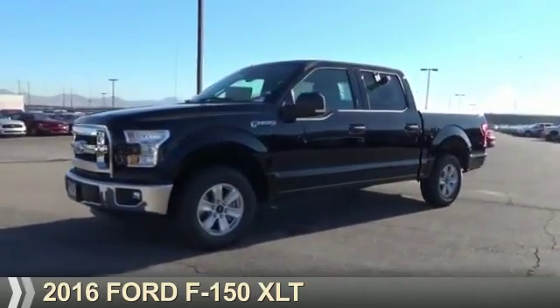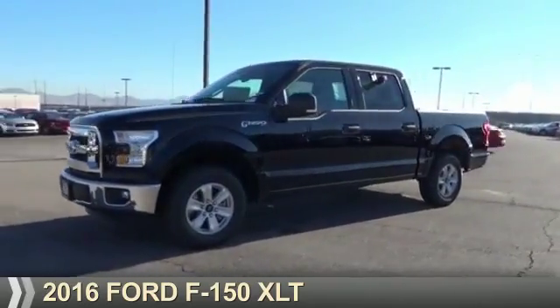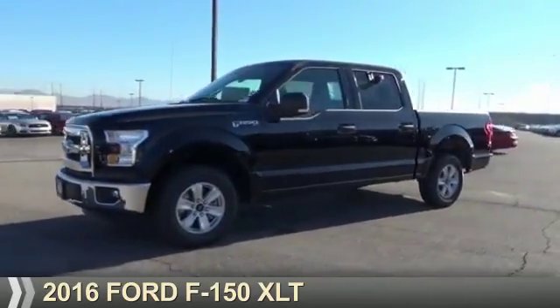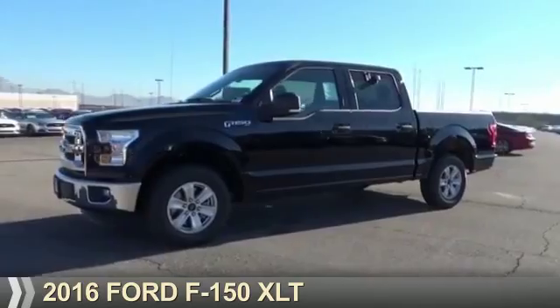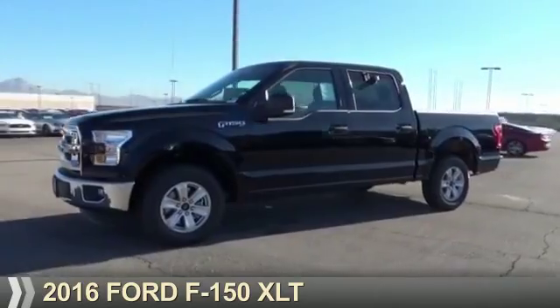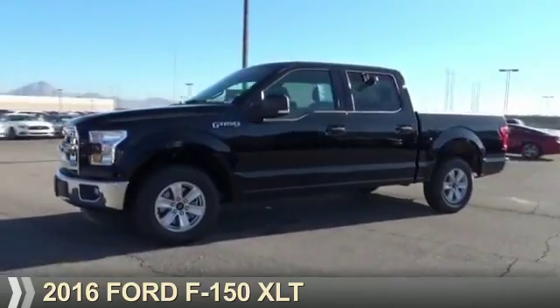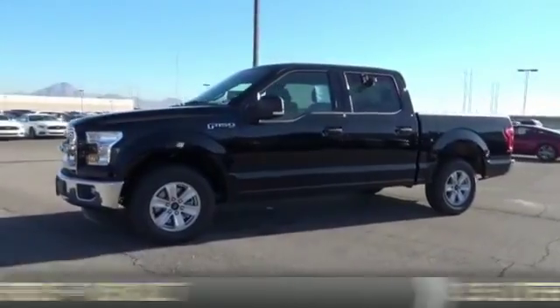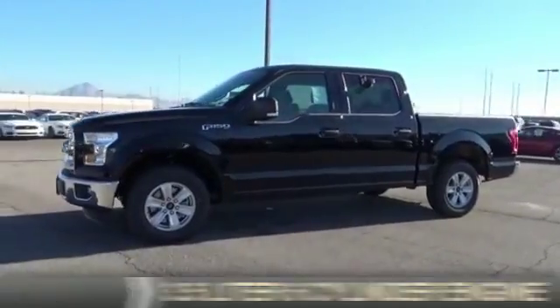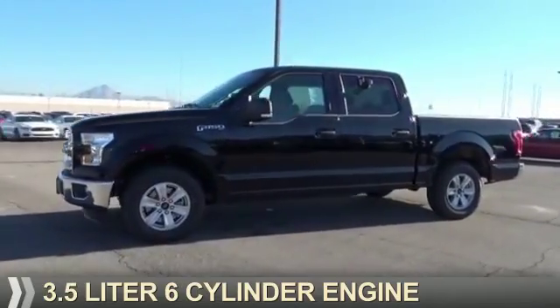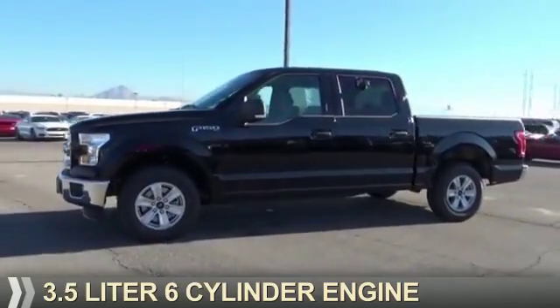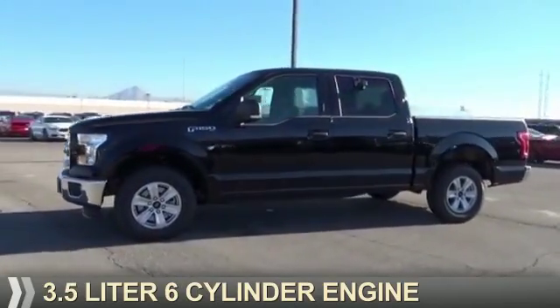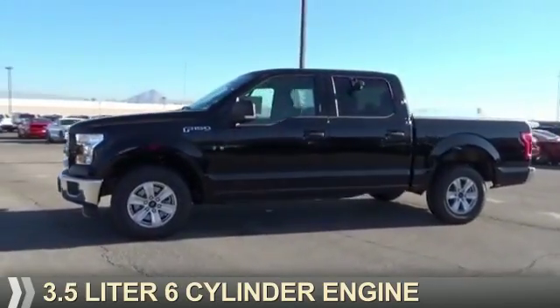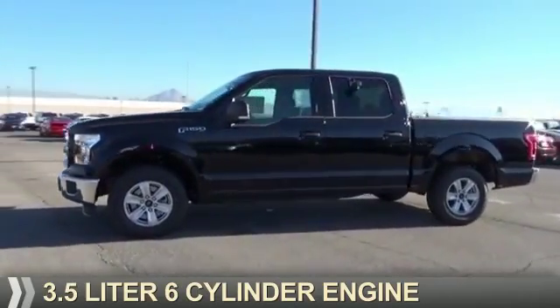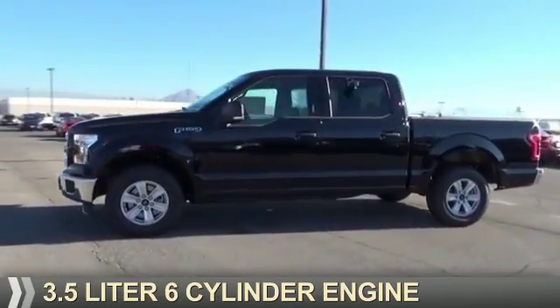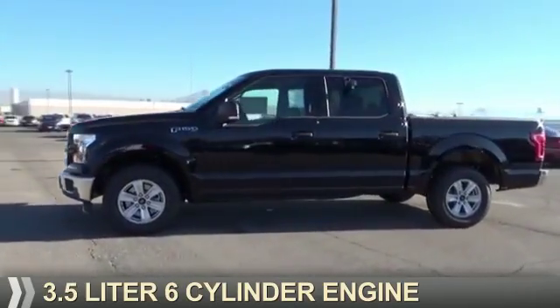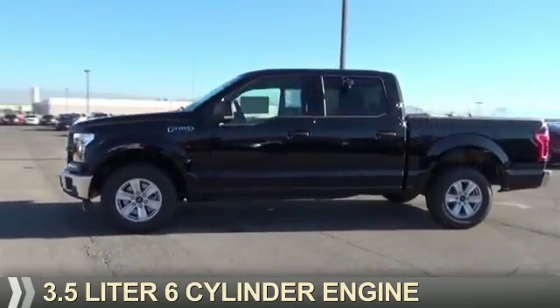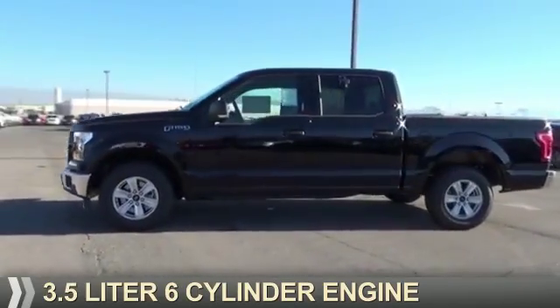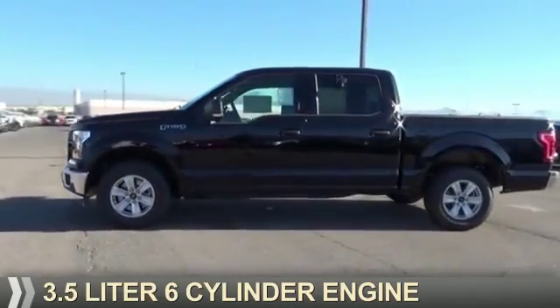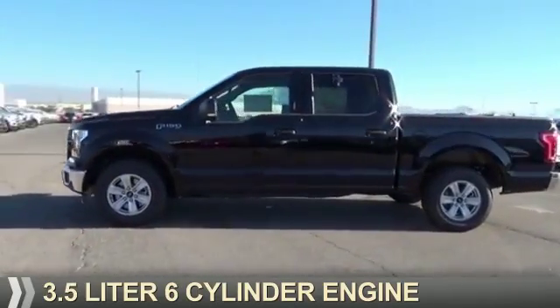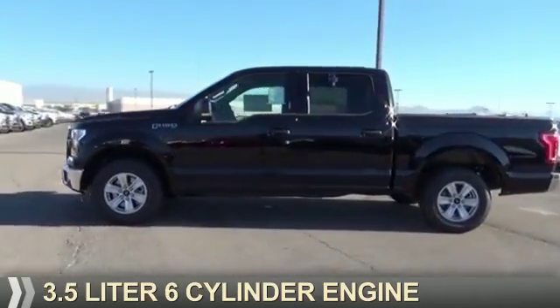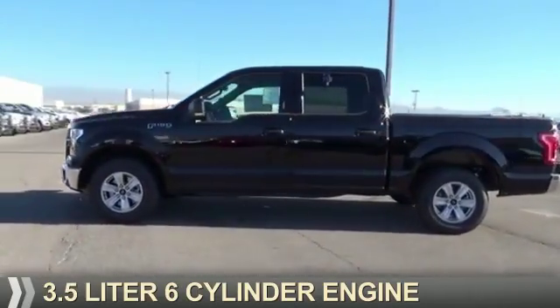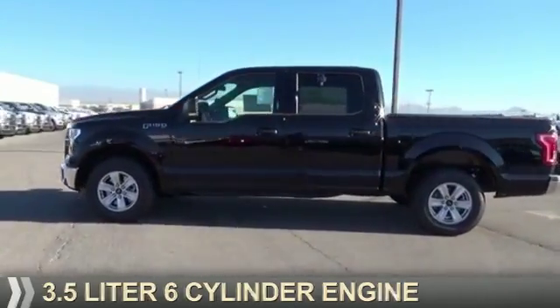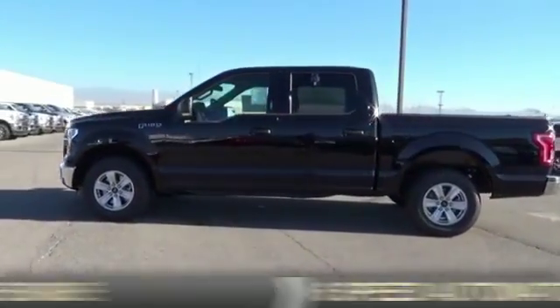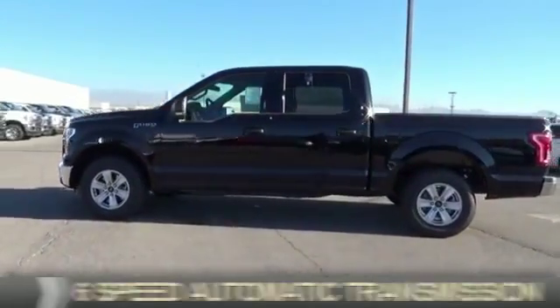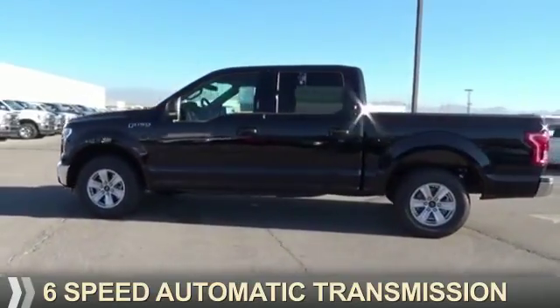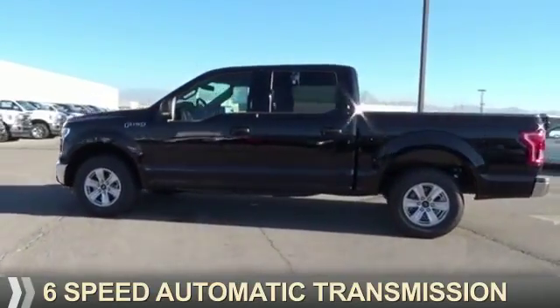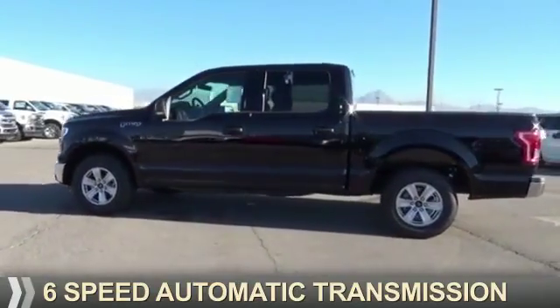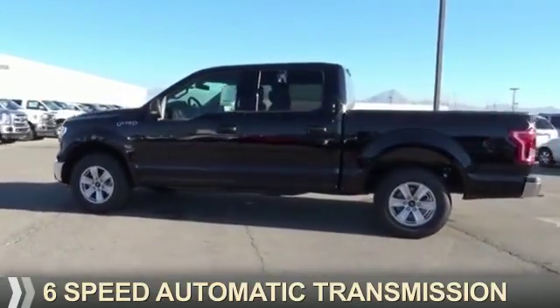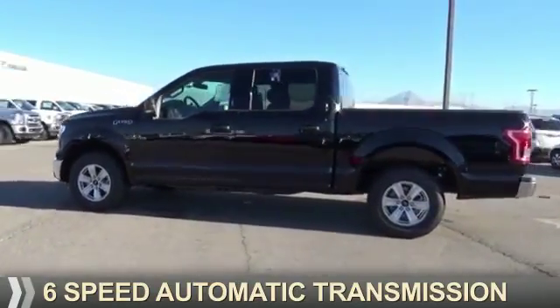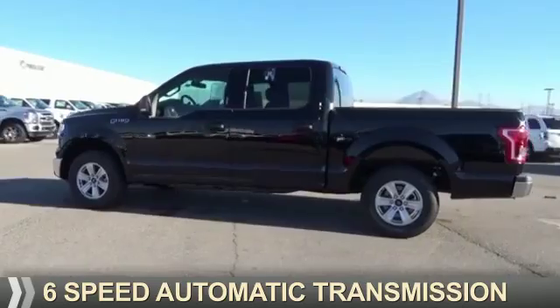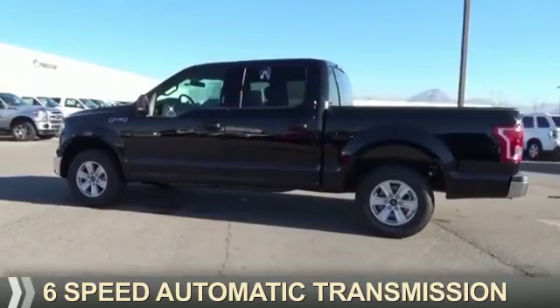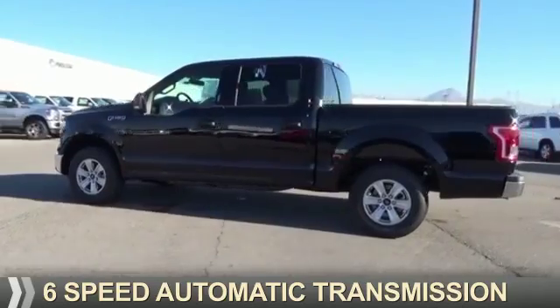It's powered by a 3.5 liter 6-cylinder engine and a 6-speed automatic transmission.